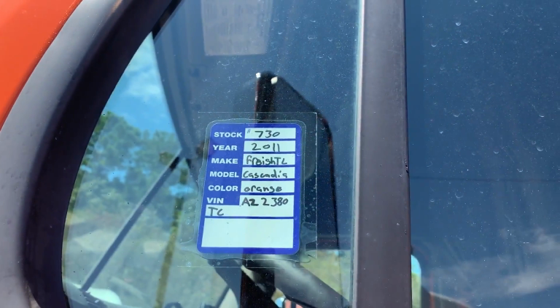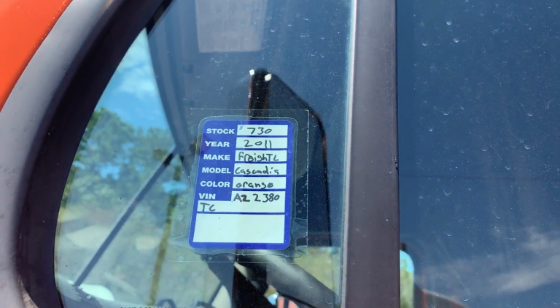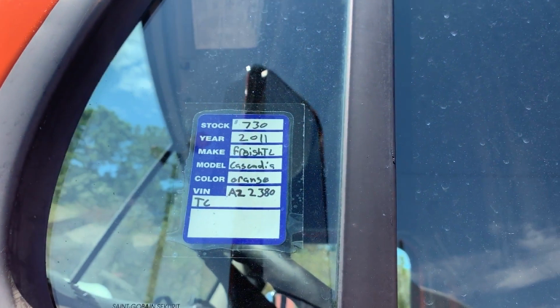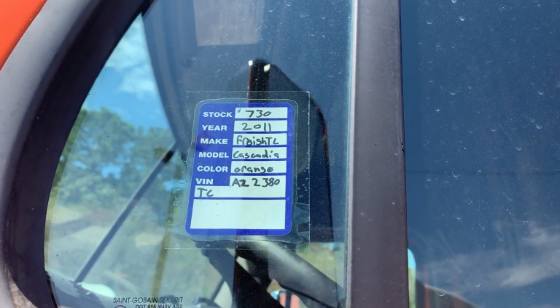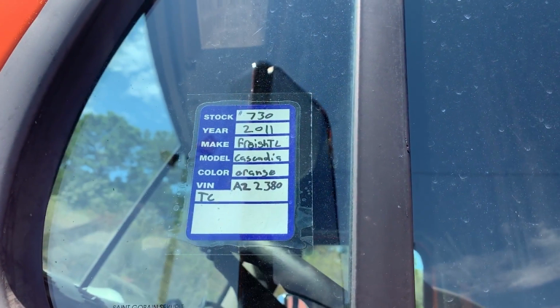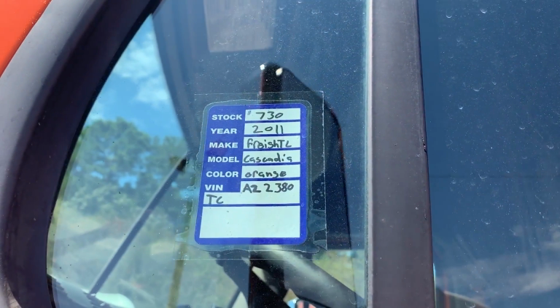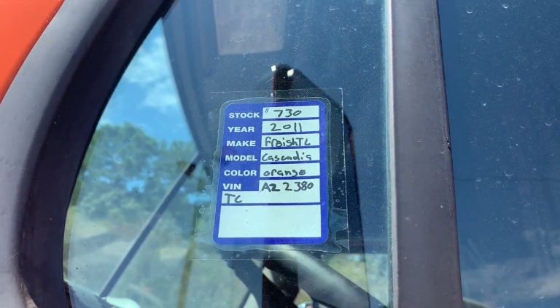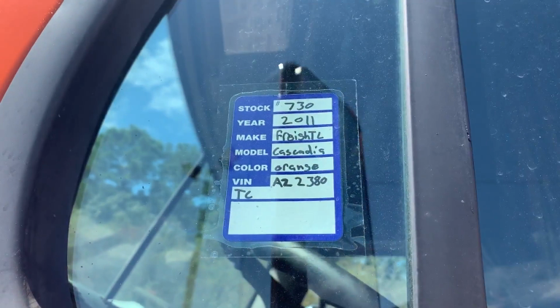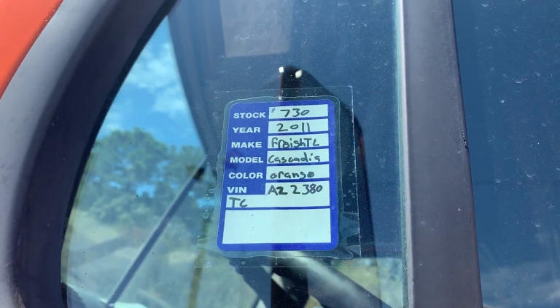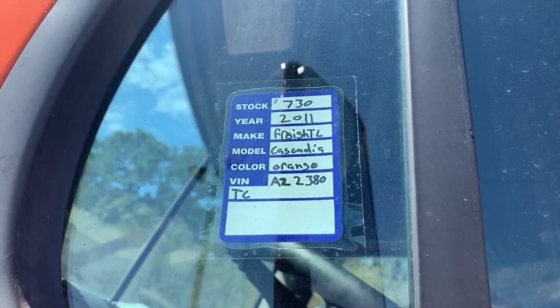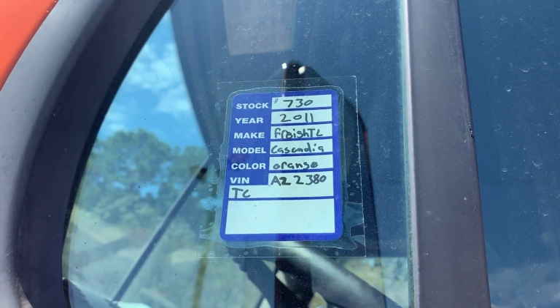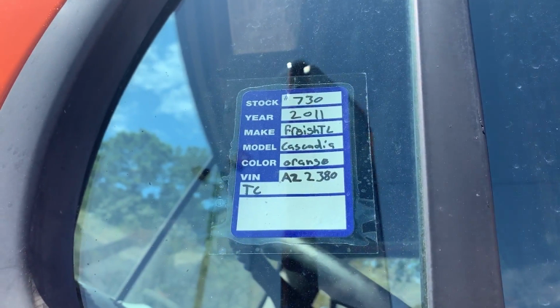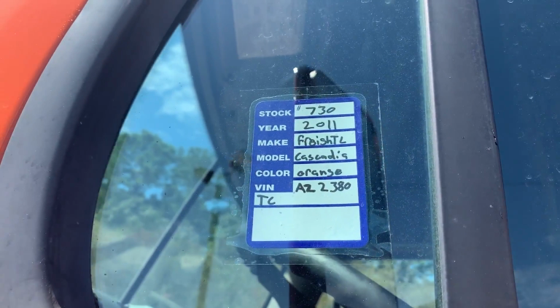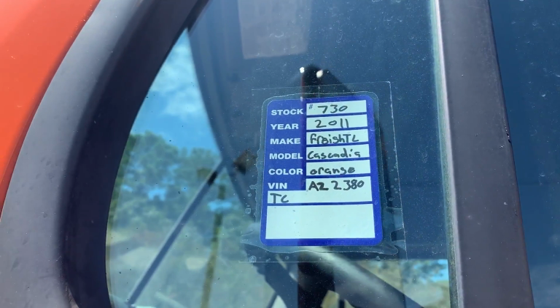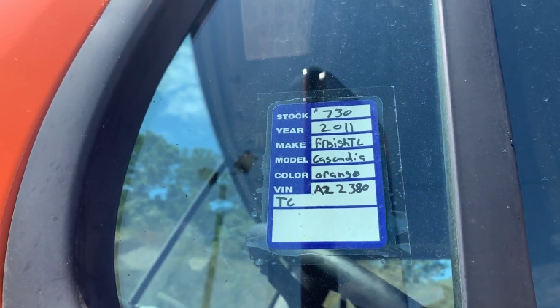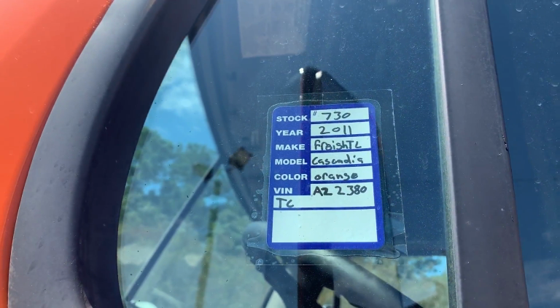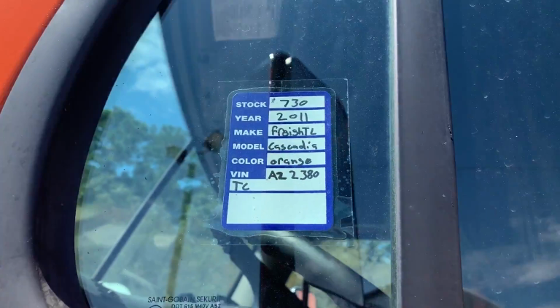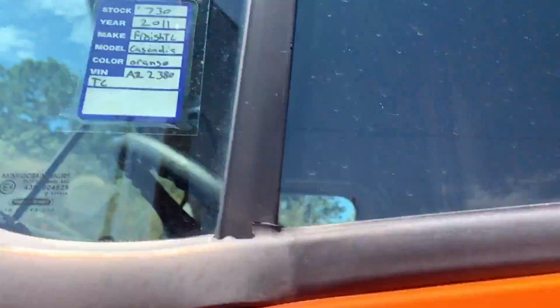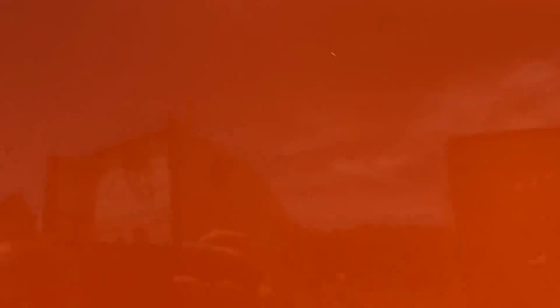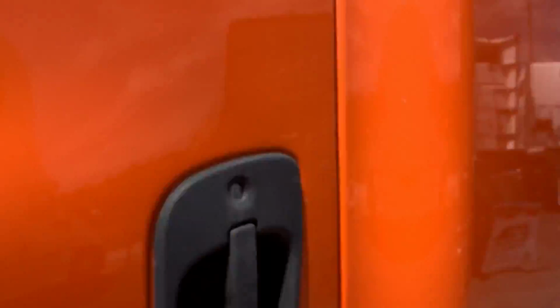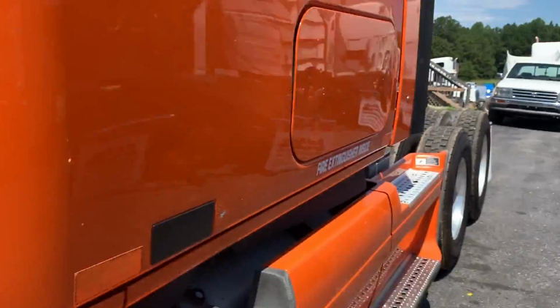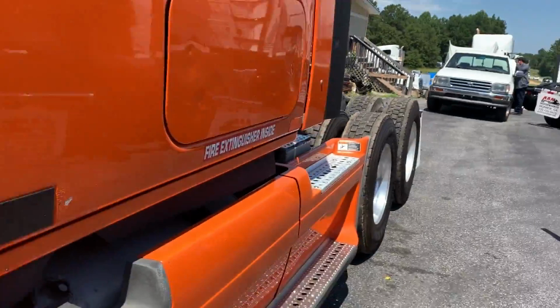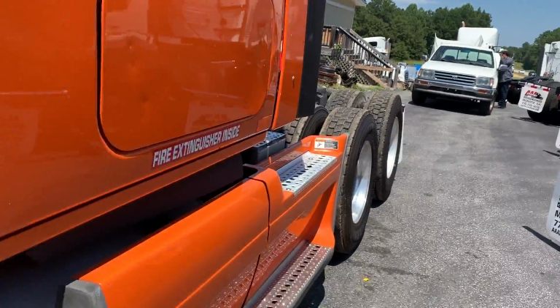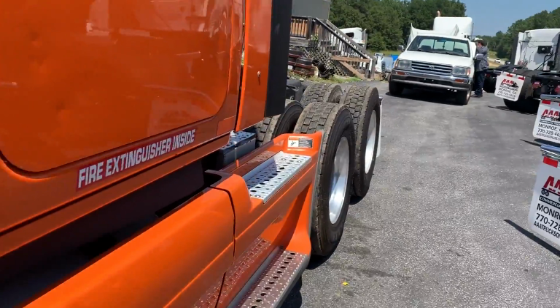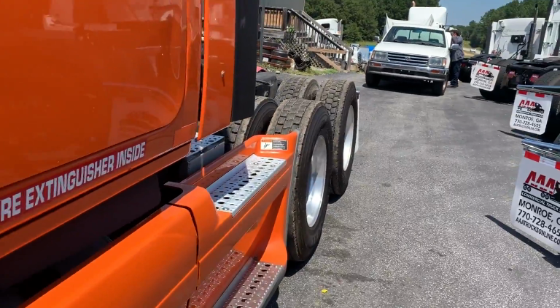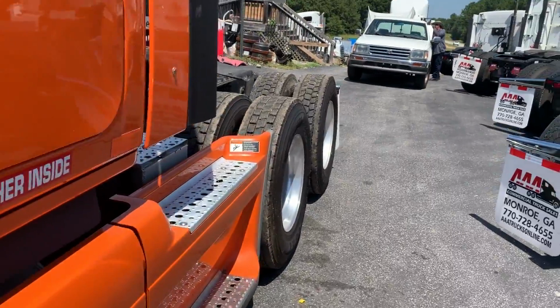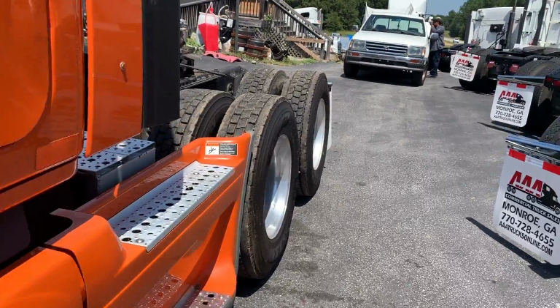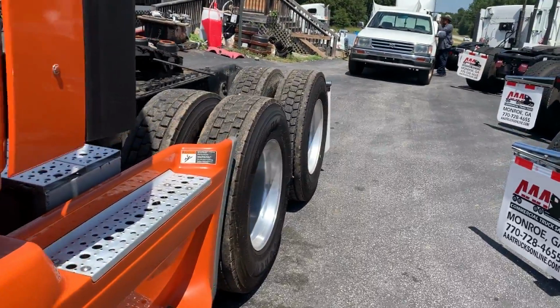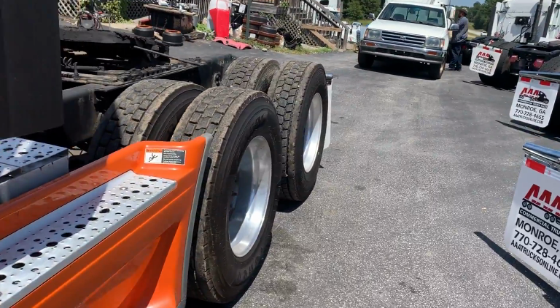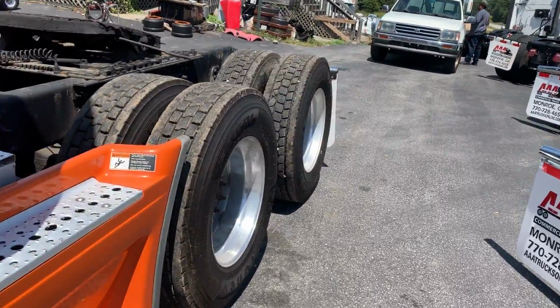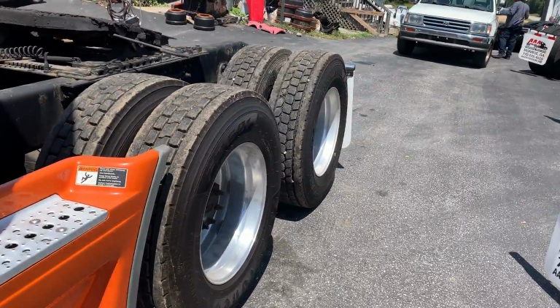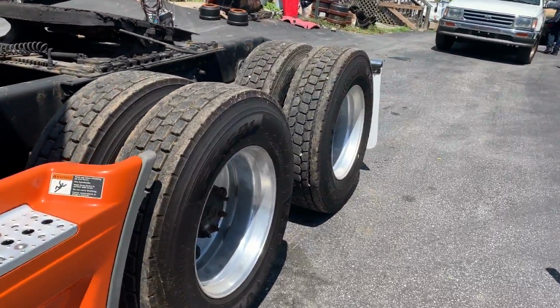Hello folks, we're going to check out stock number 730, a 2011 Freightliner Cascadia today.